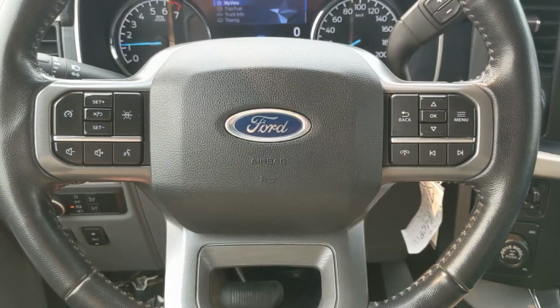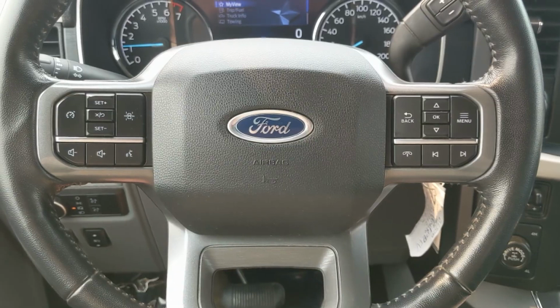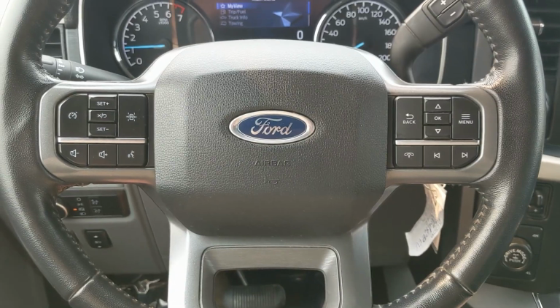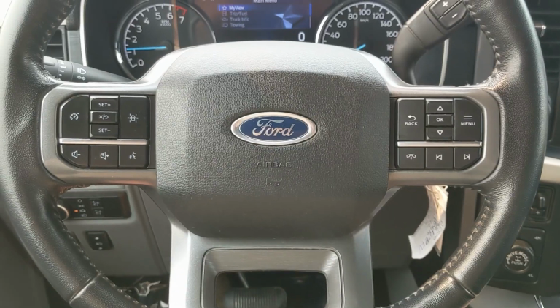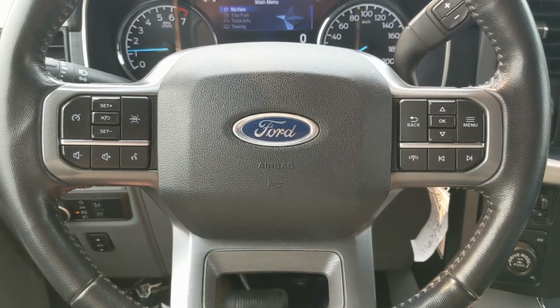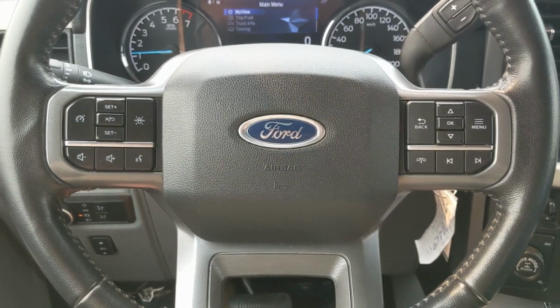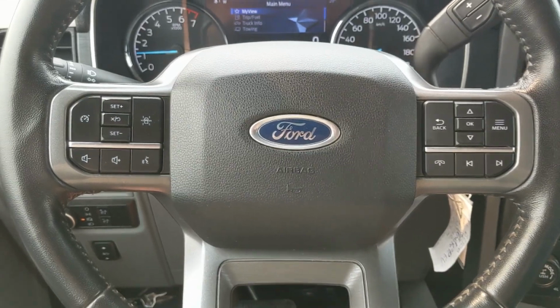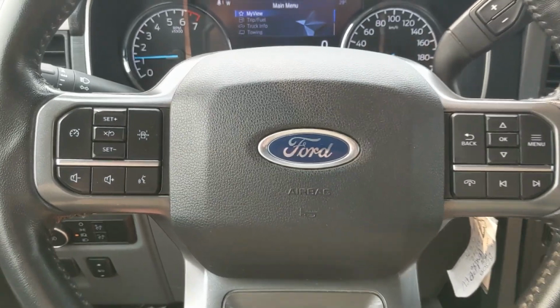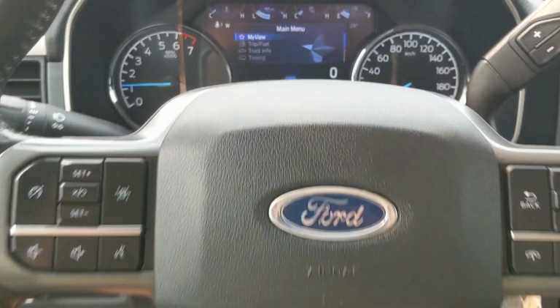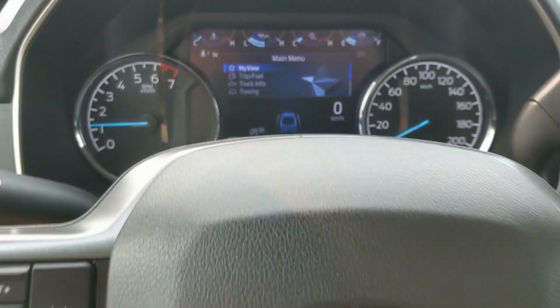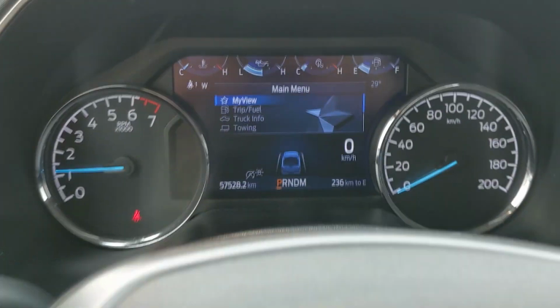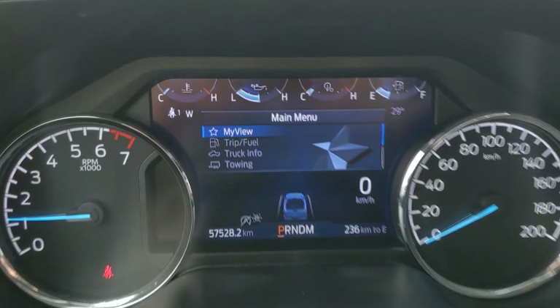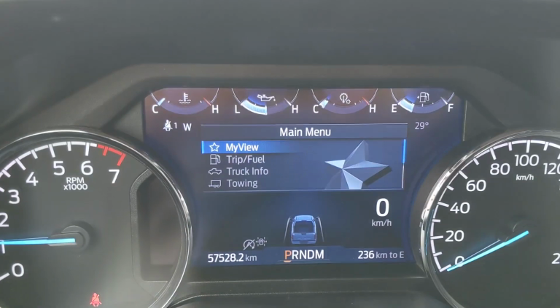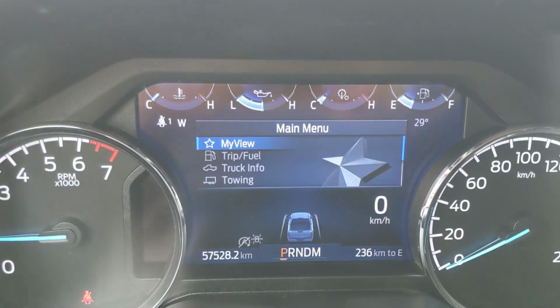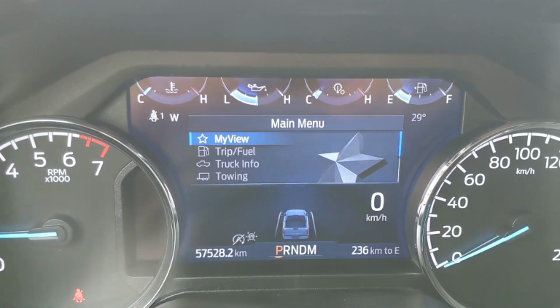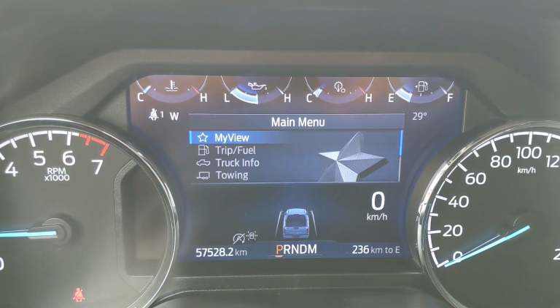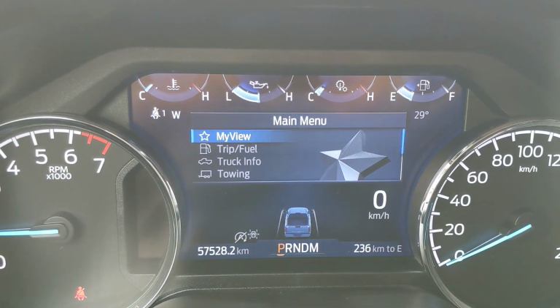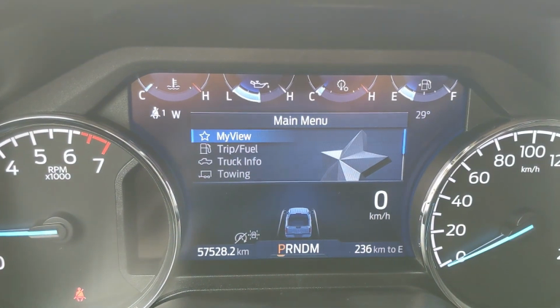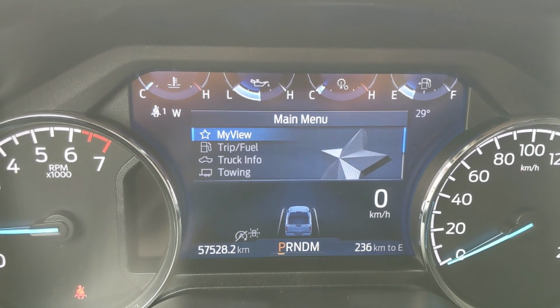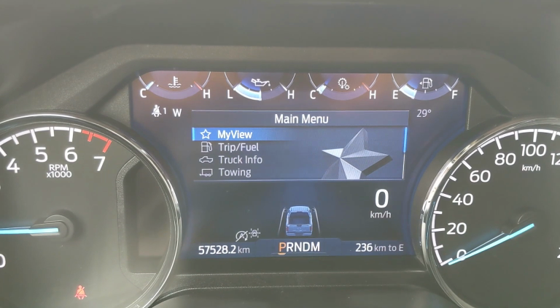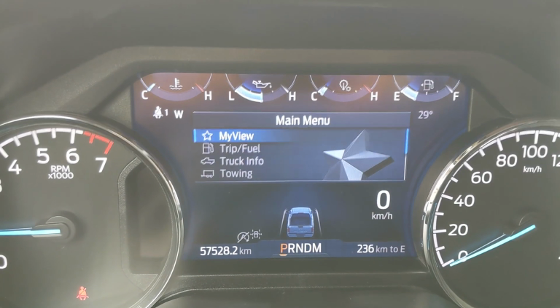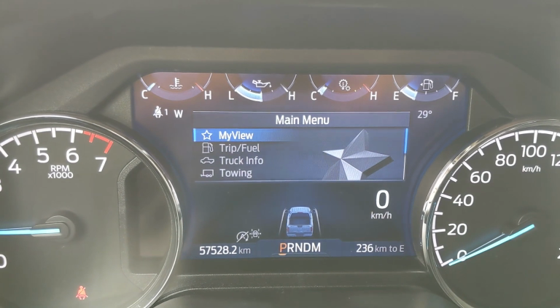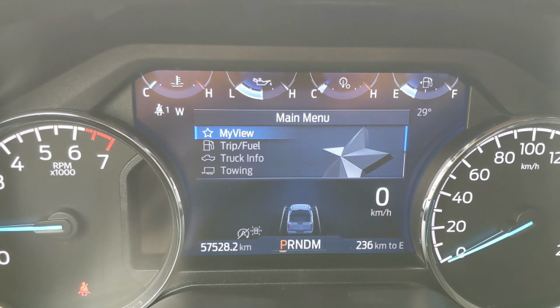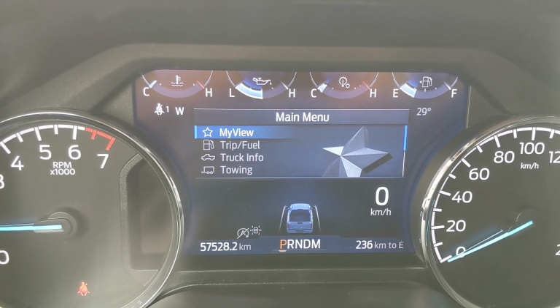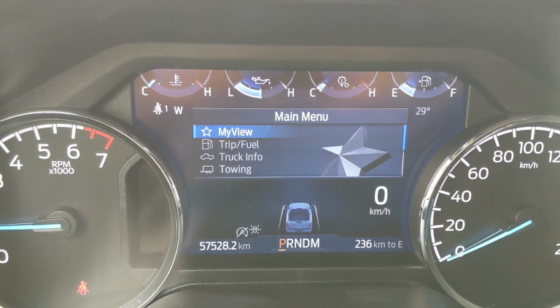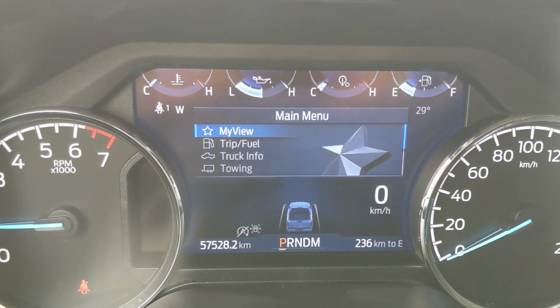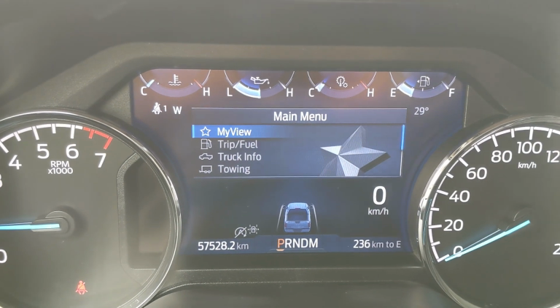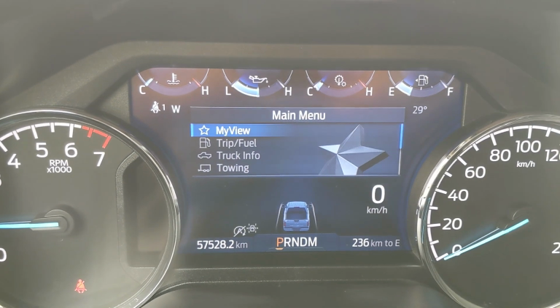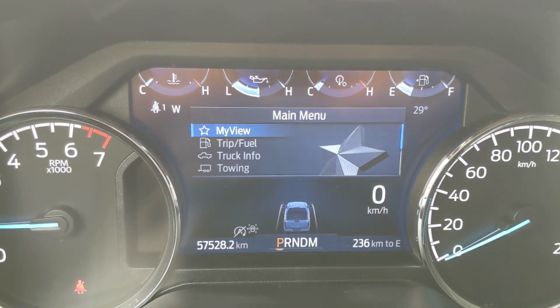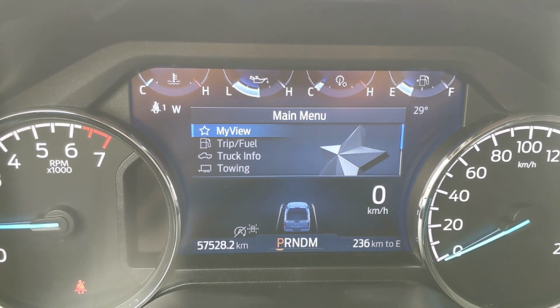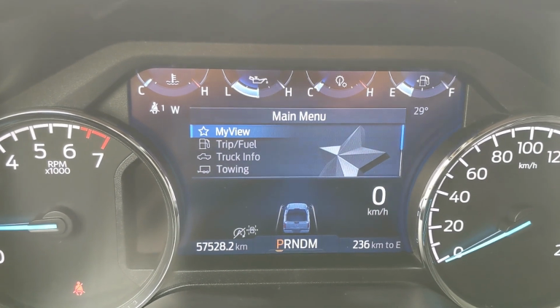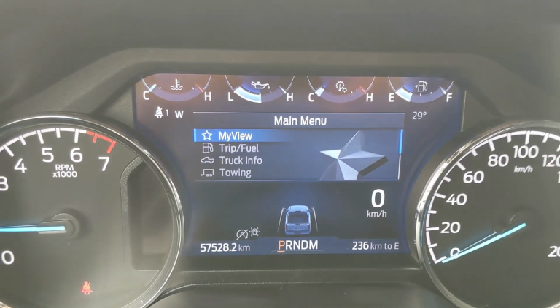Sitting in the truck with it running, you can see it's sitting at 57,528 kilometers.